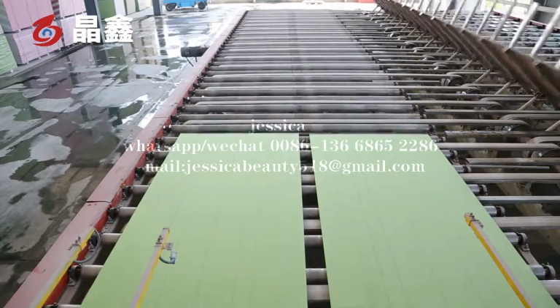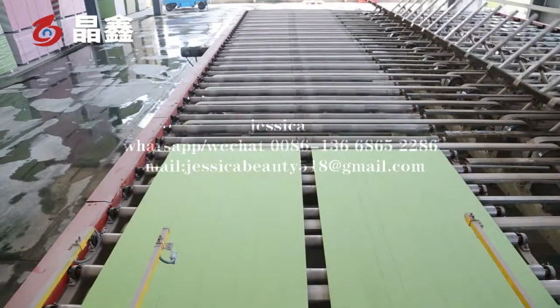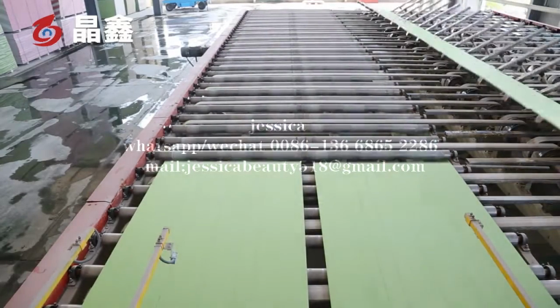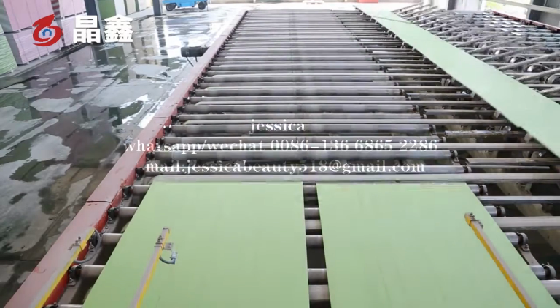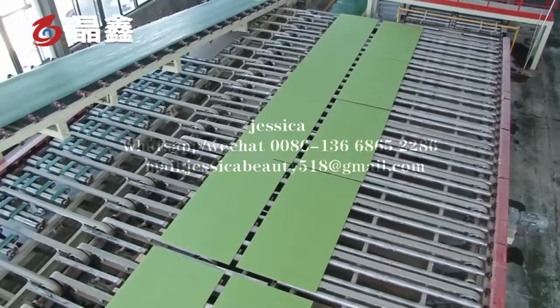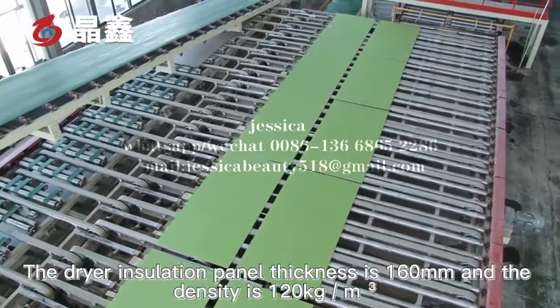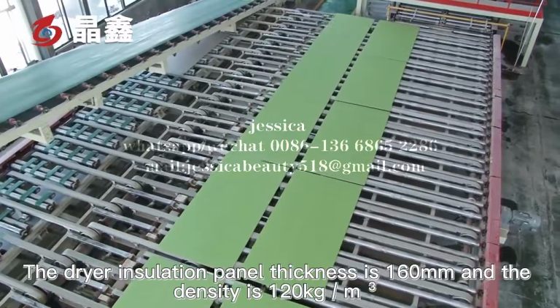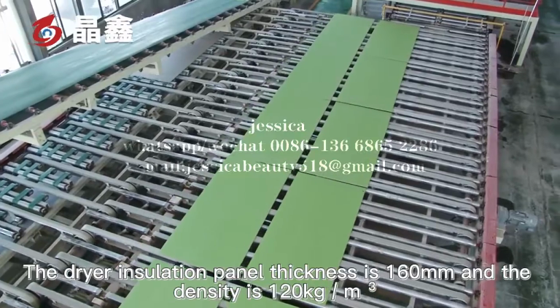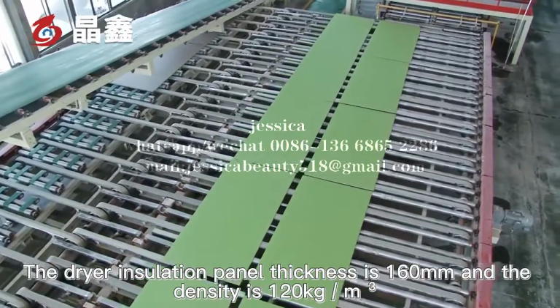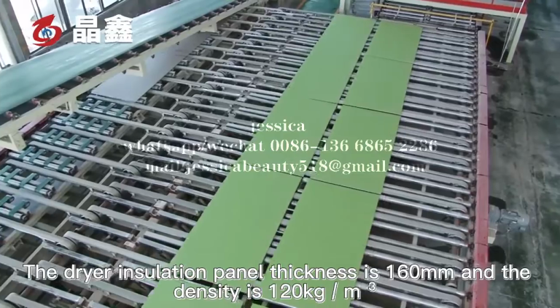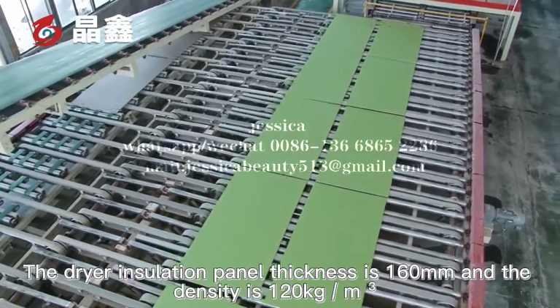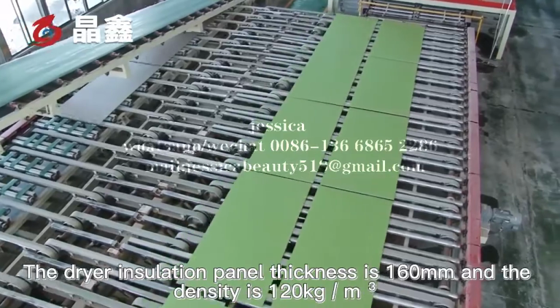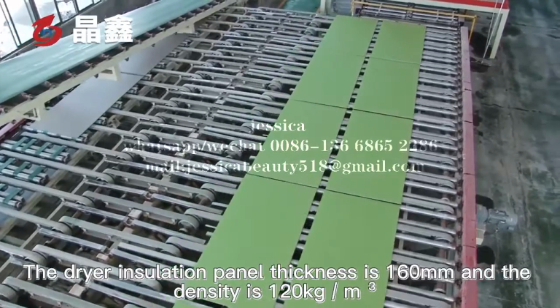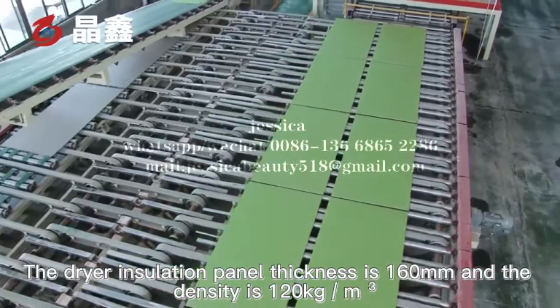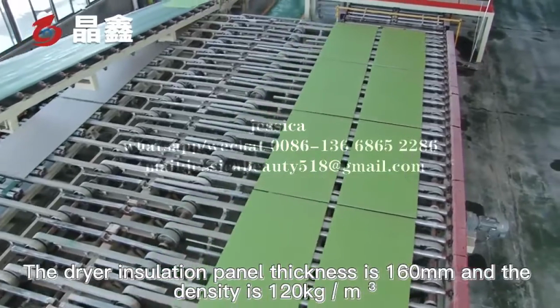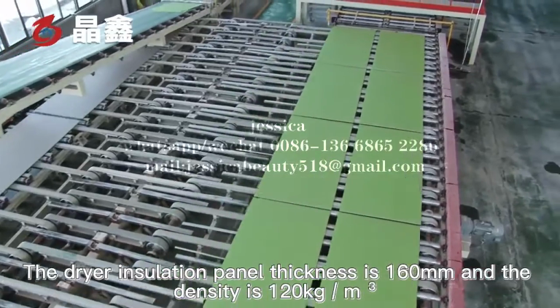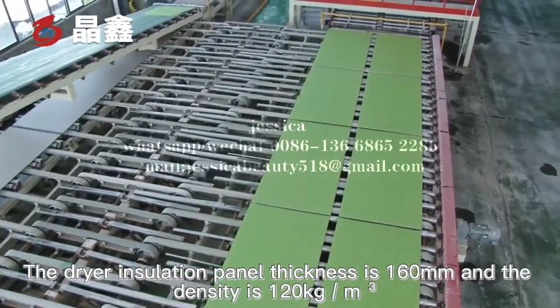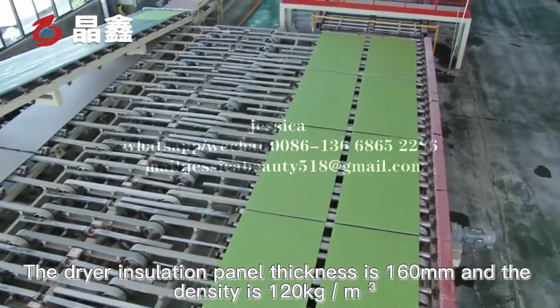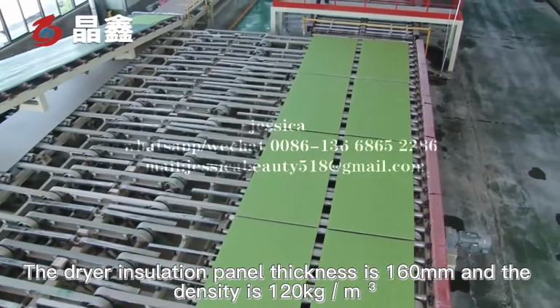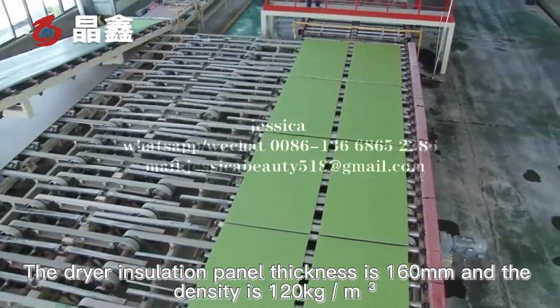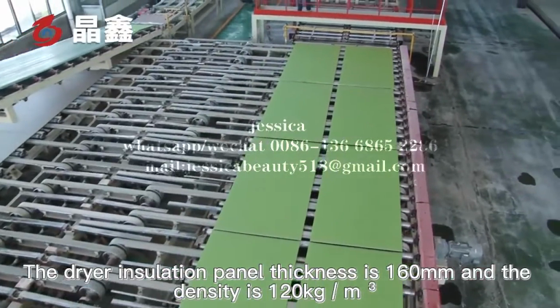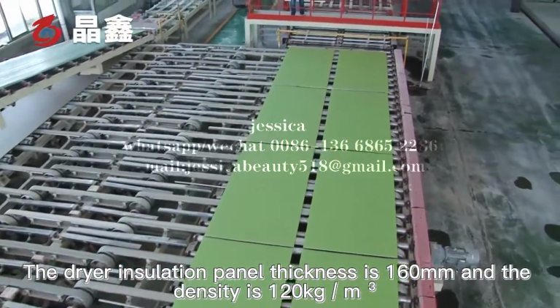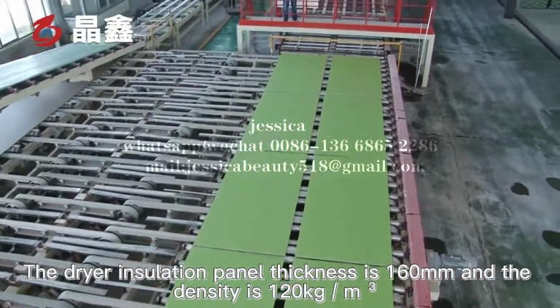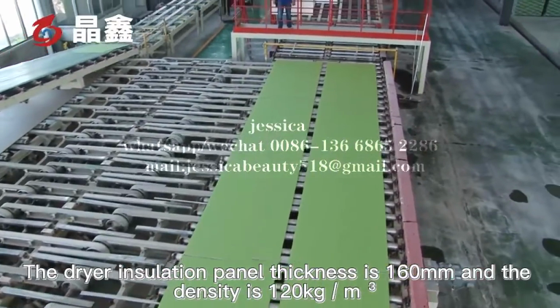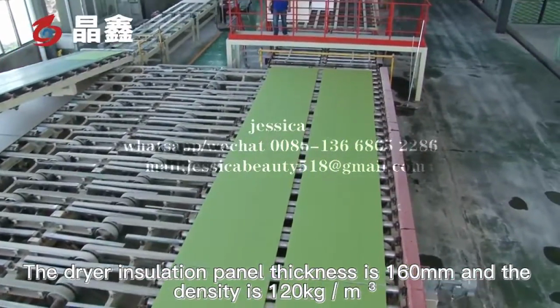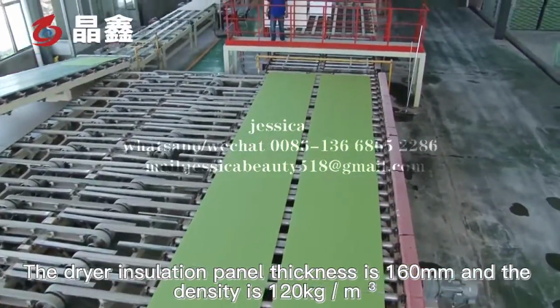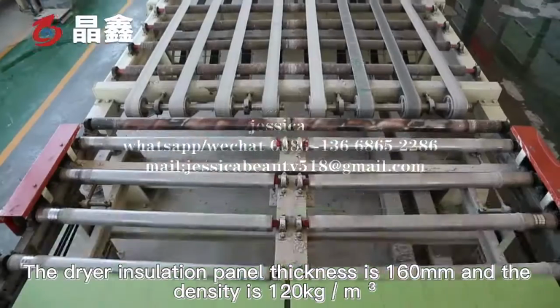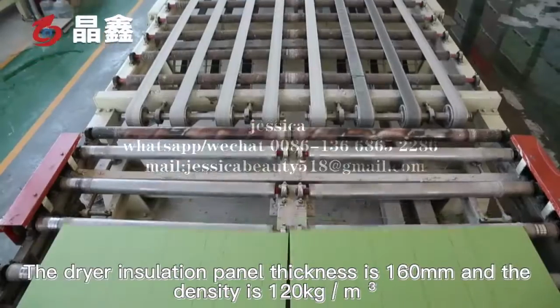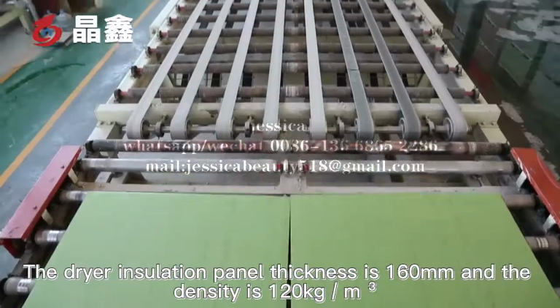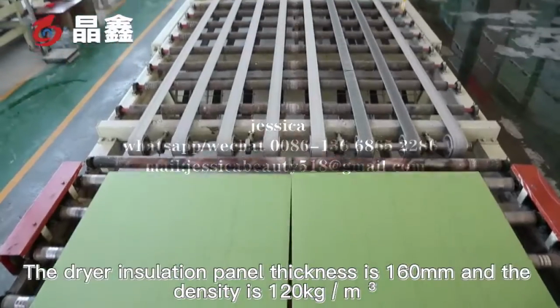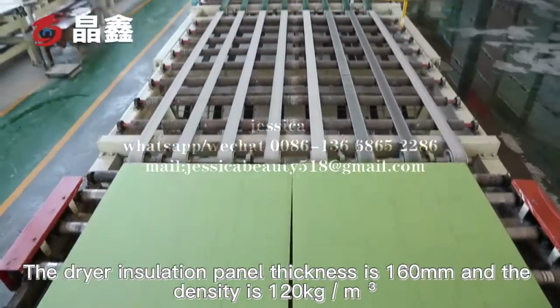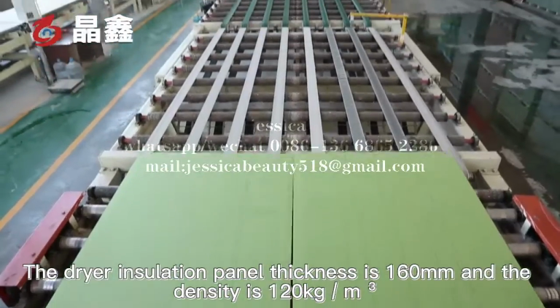The dryer isolation panel's thickness is 160 mm.